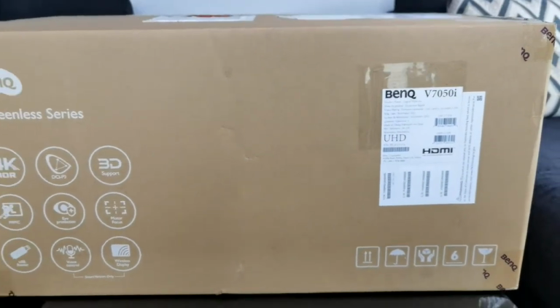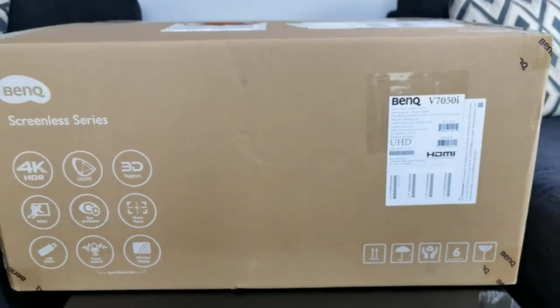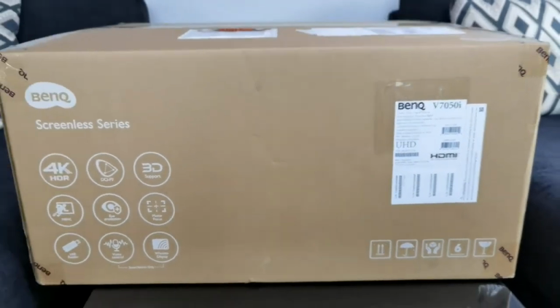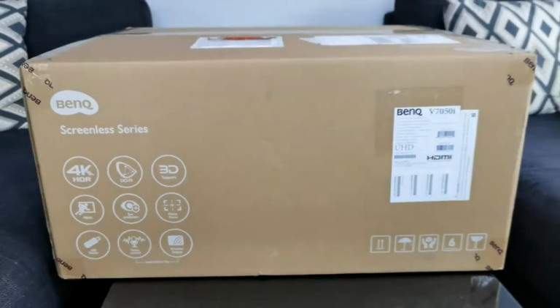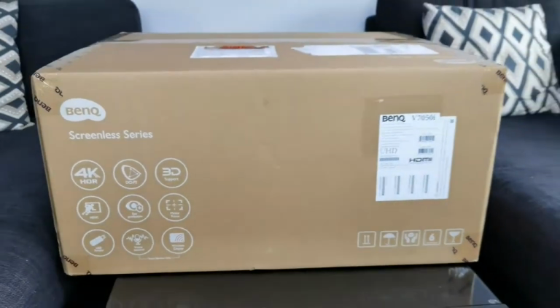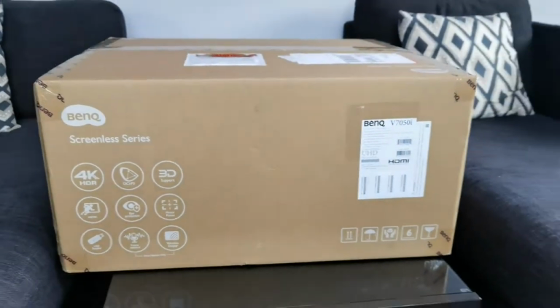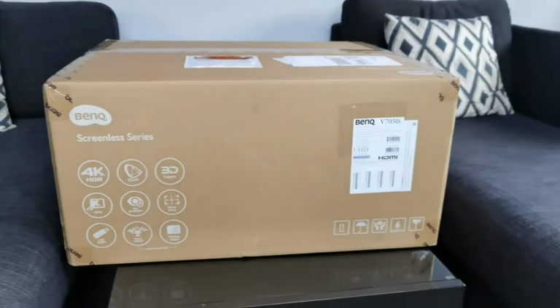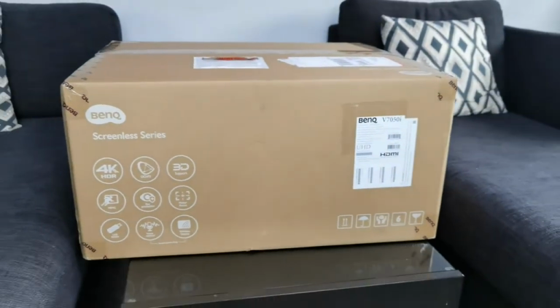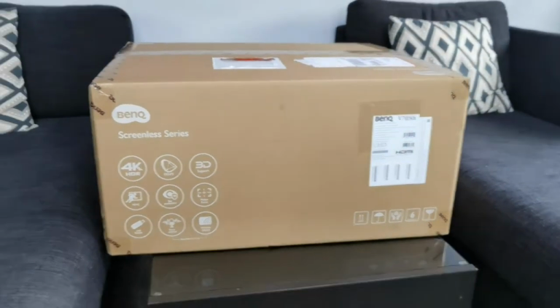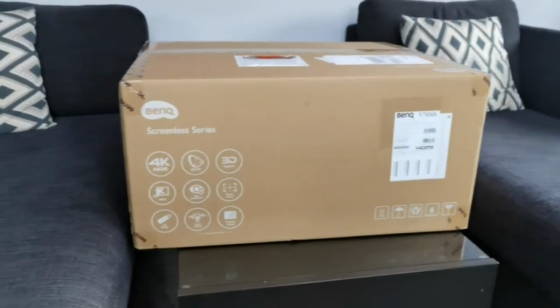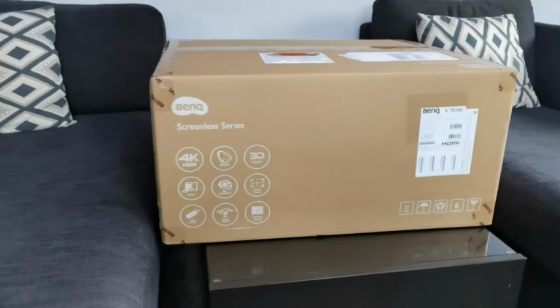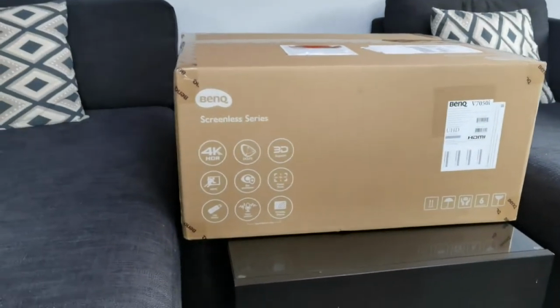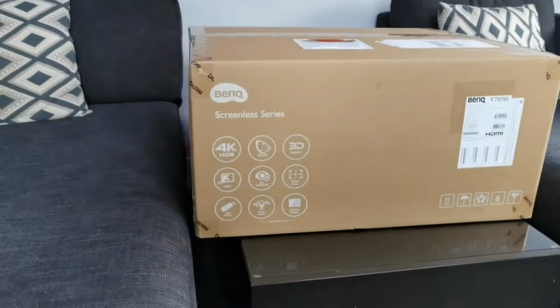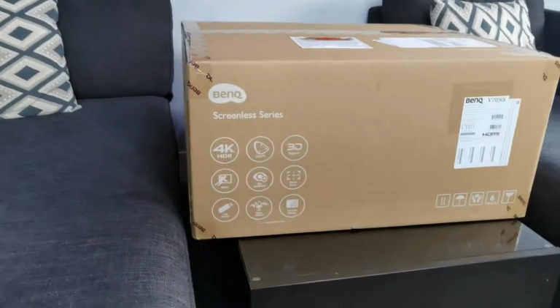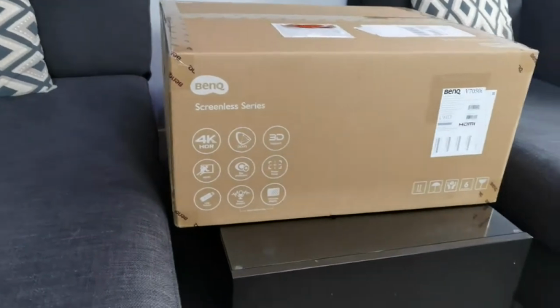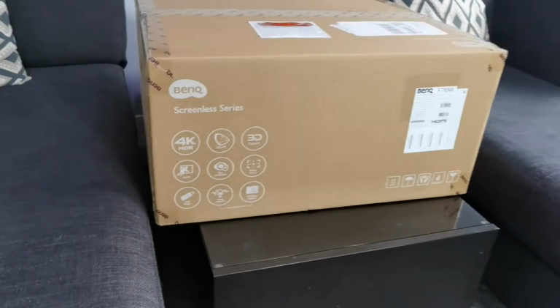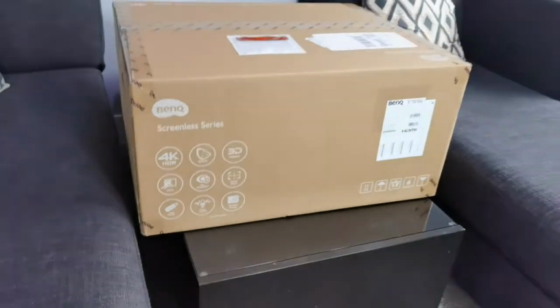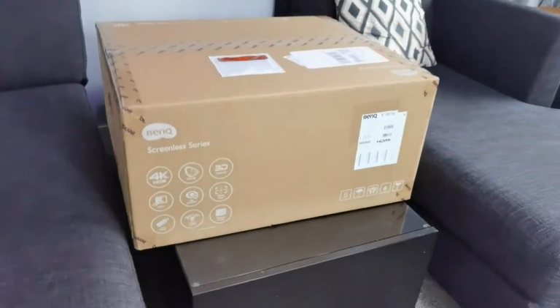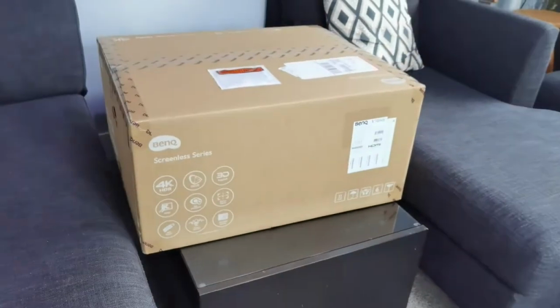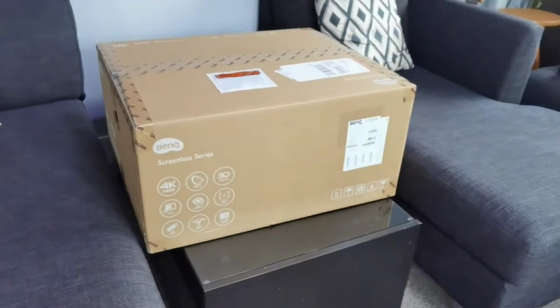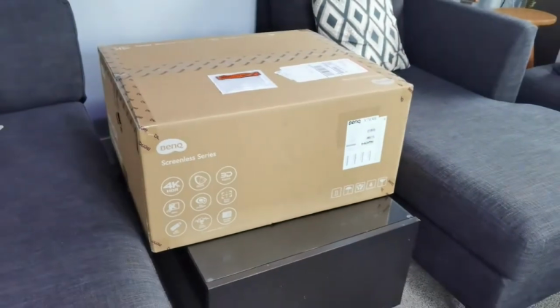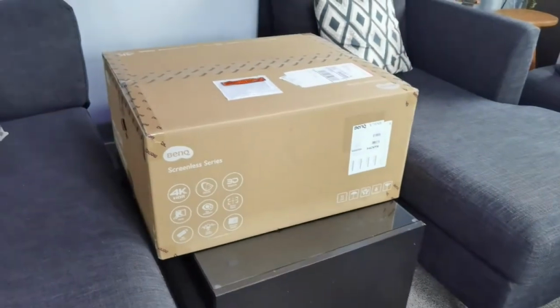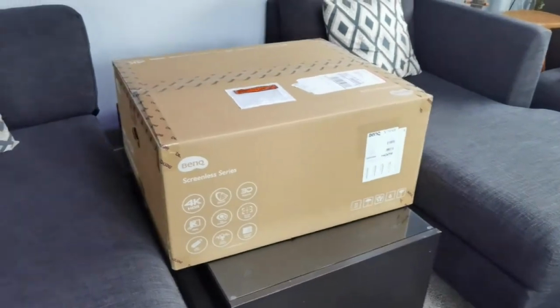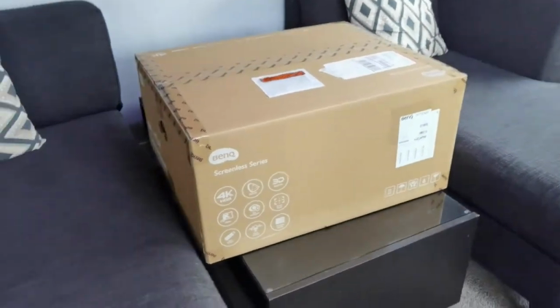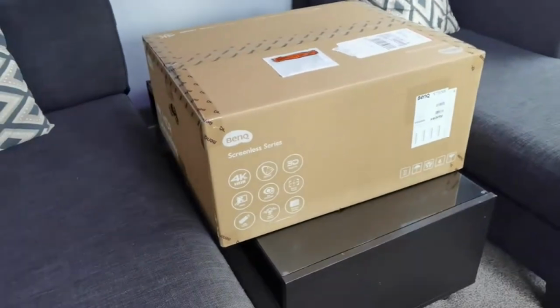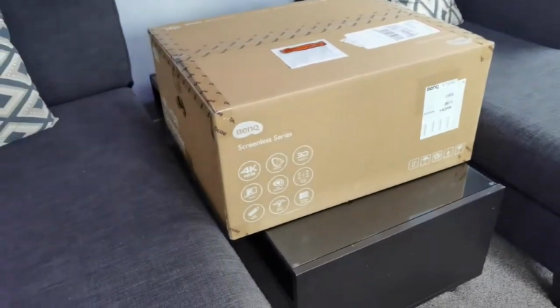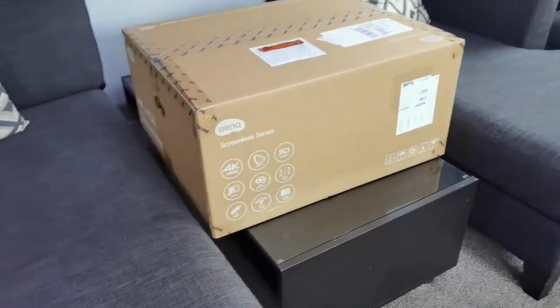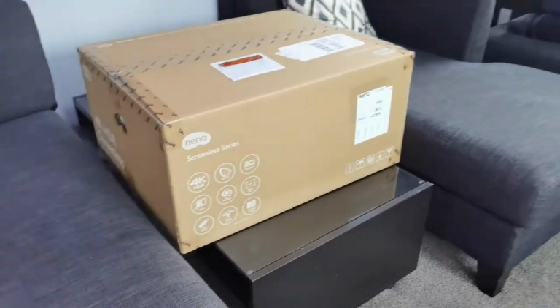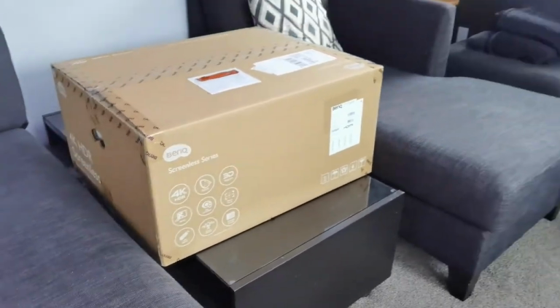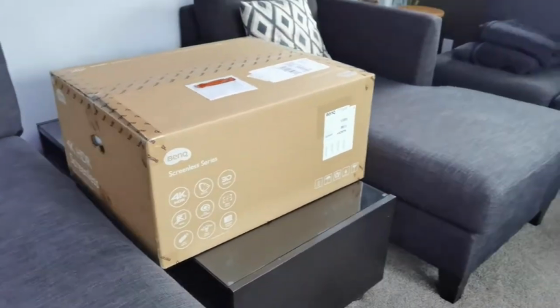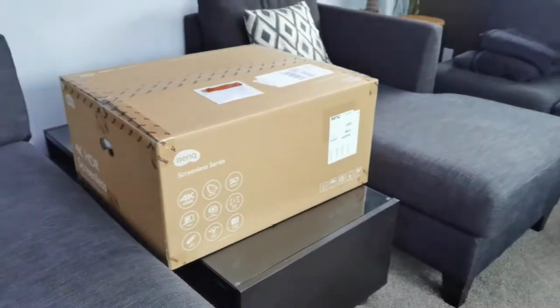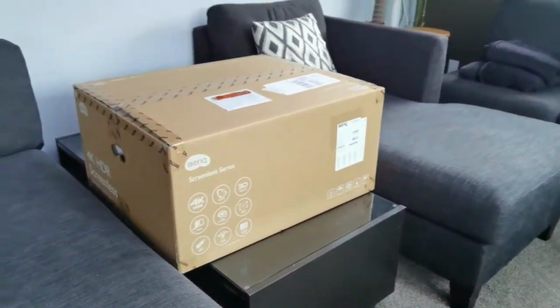So I'm going to go ahead and start this unboxing. I'll do a separate video for the review, but let's go ahead and see what's inside.